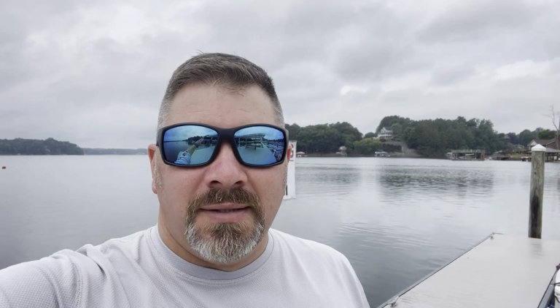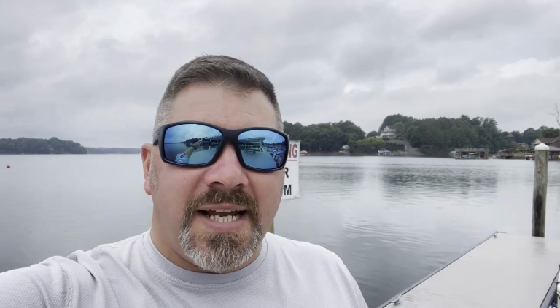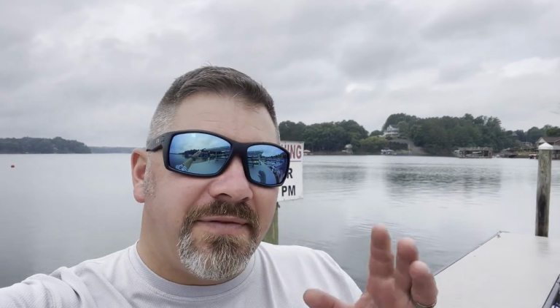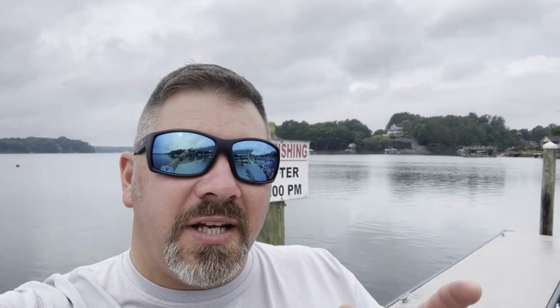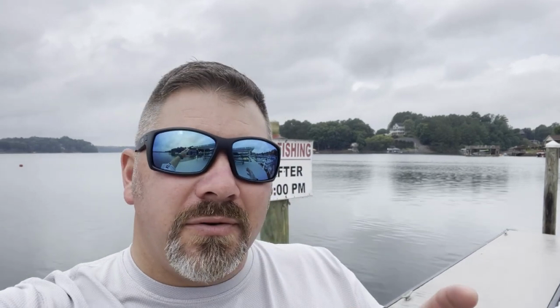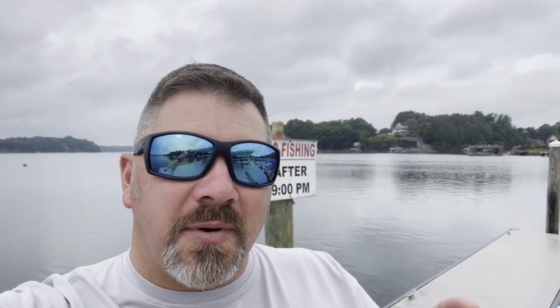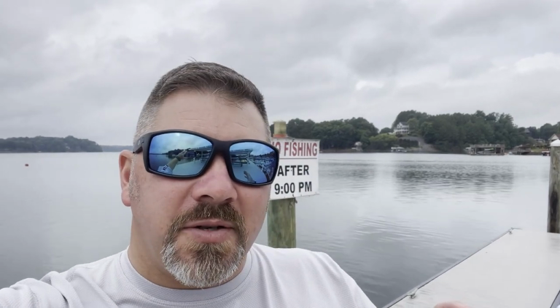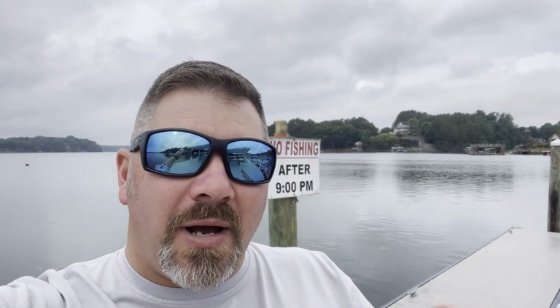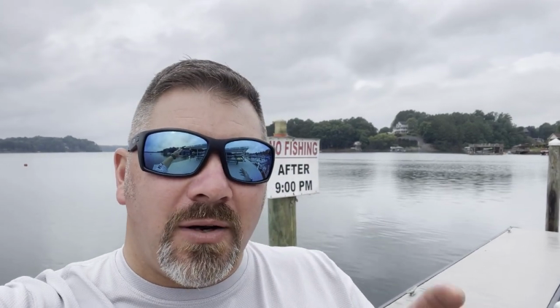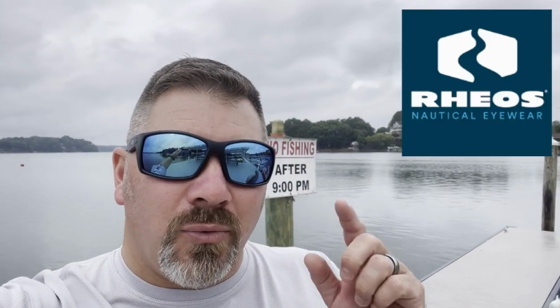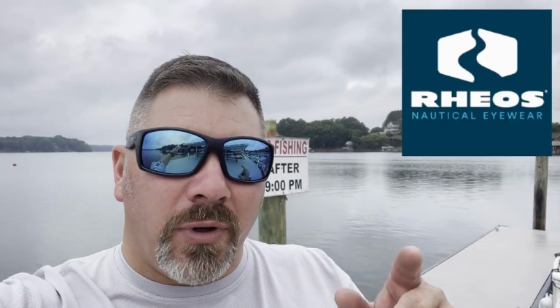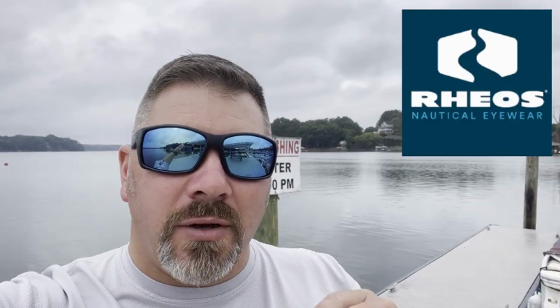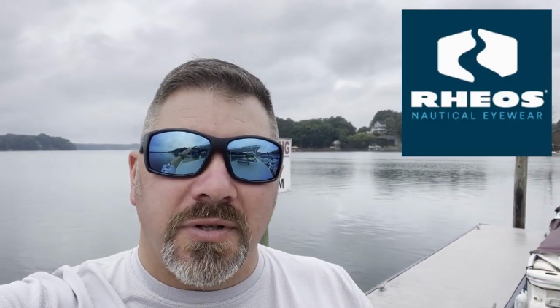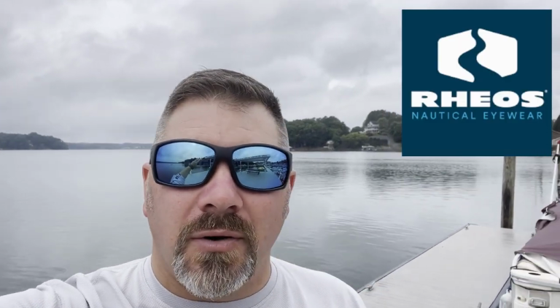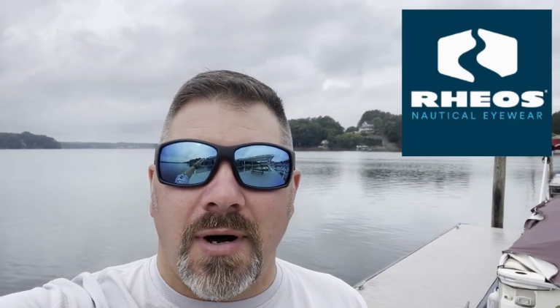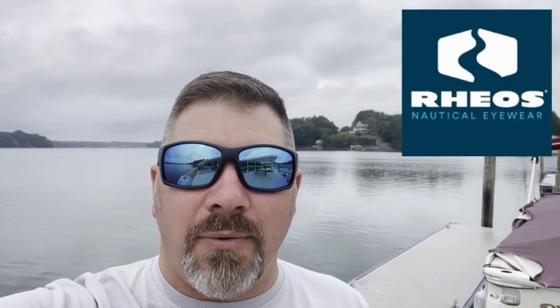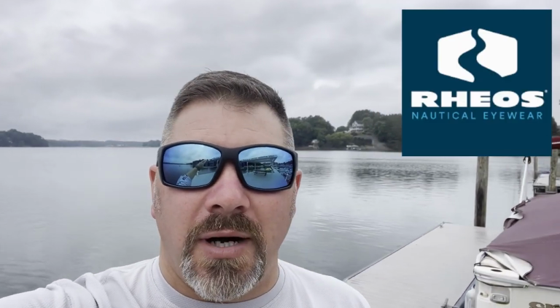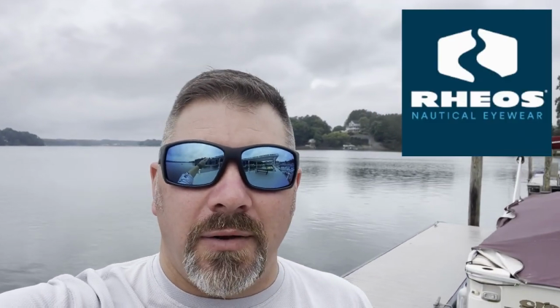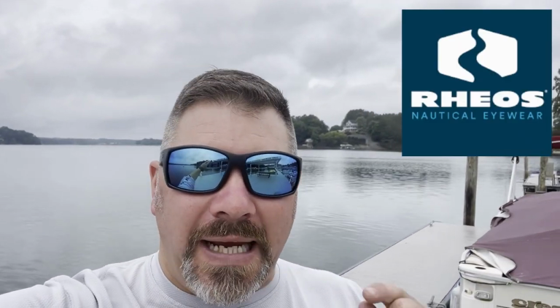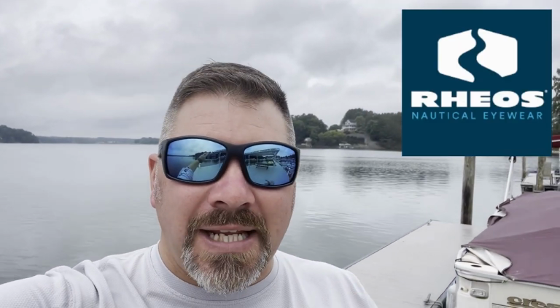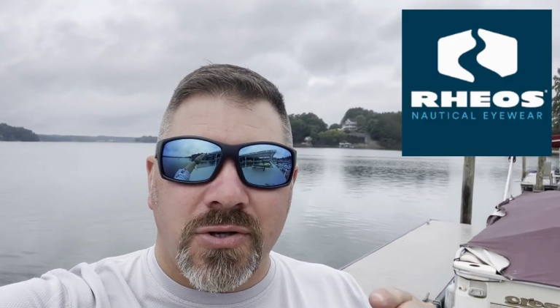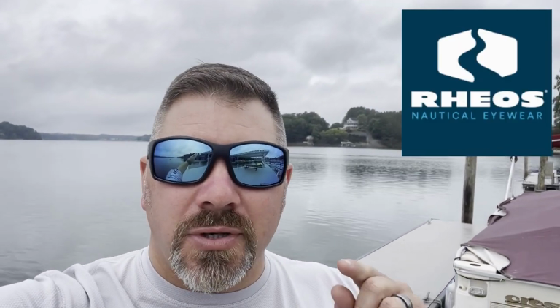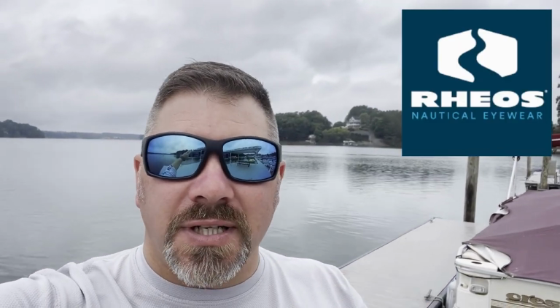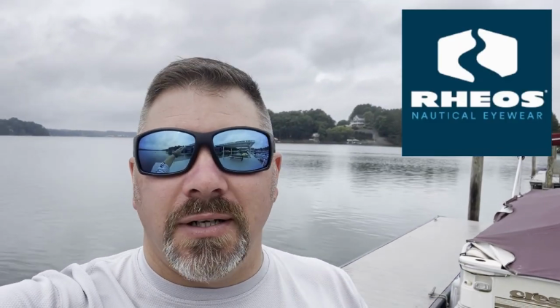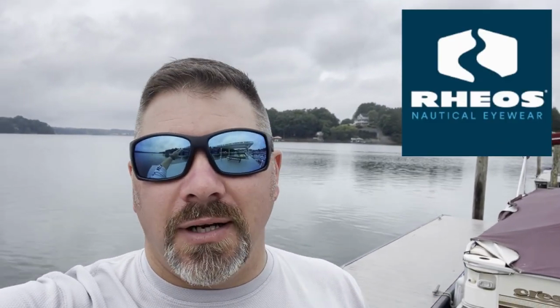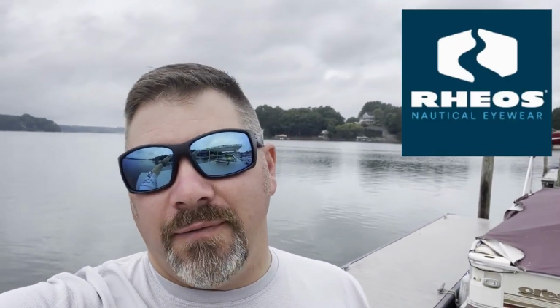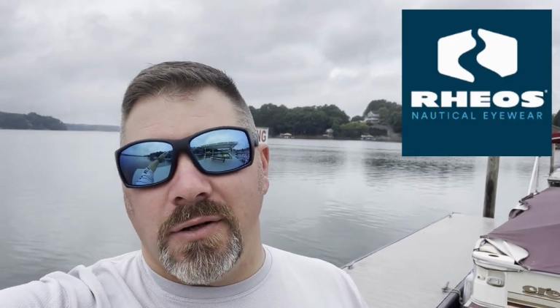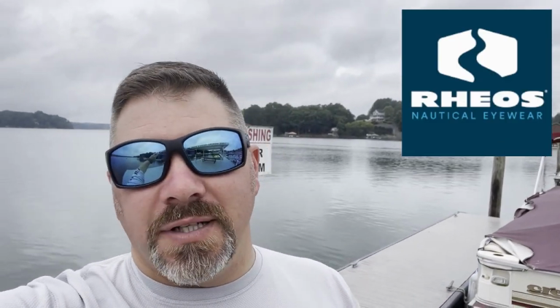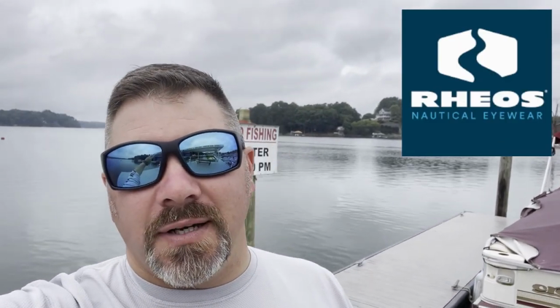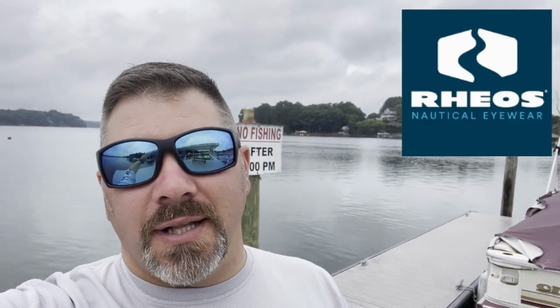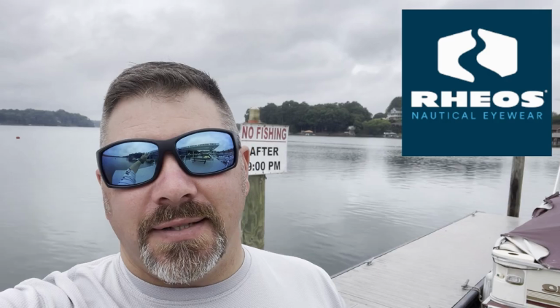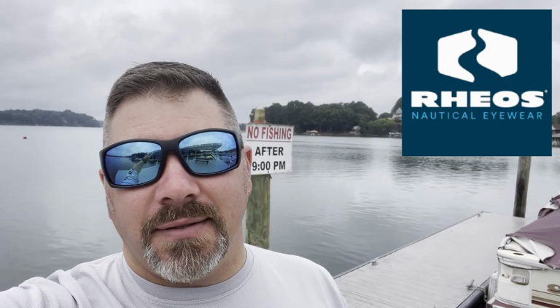Today's video is sponsored by Rios Nautical Eyewear, the industry's leader in floating sunglasses.